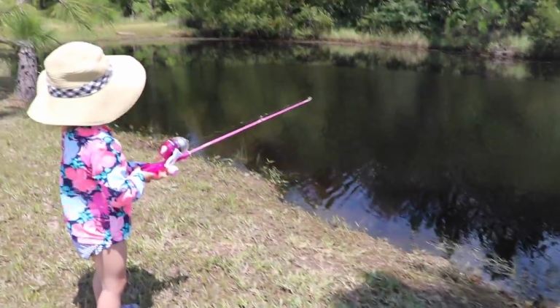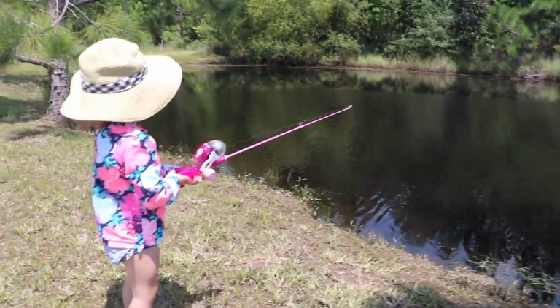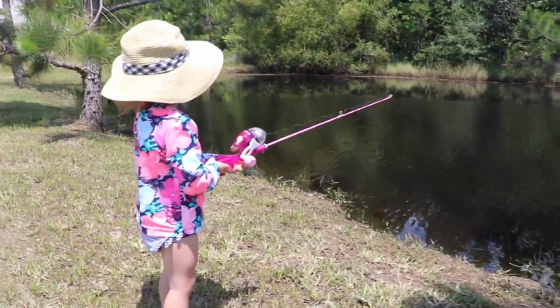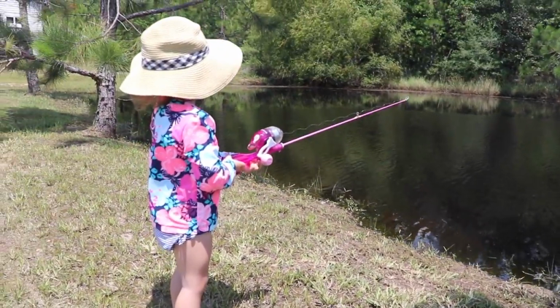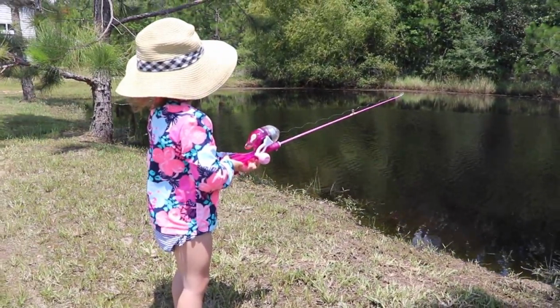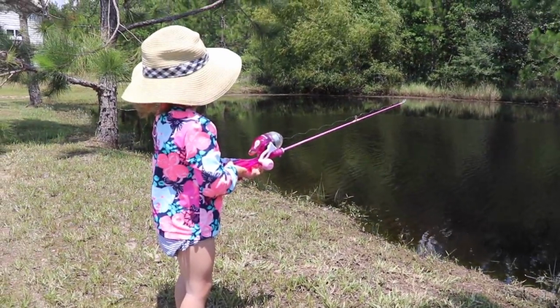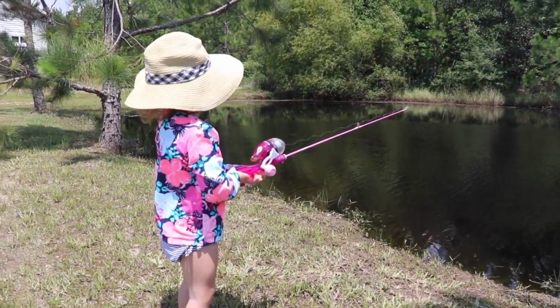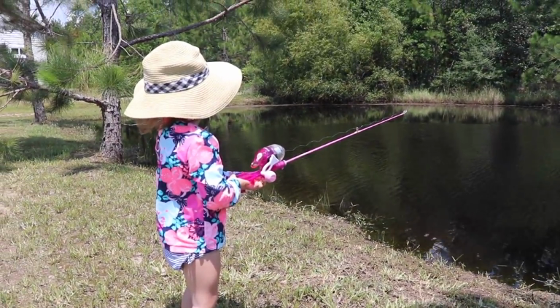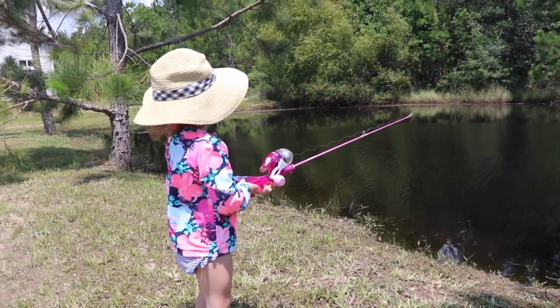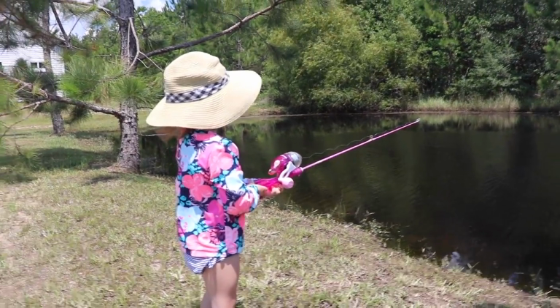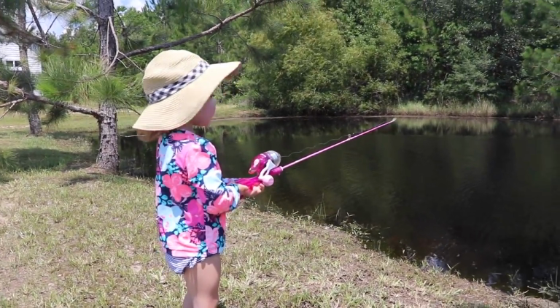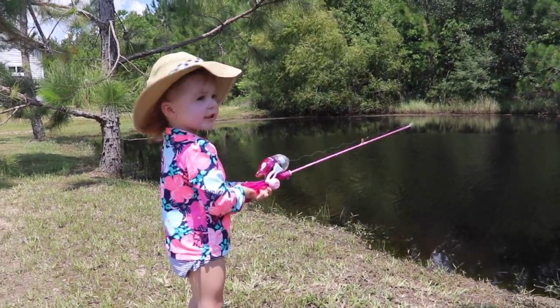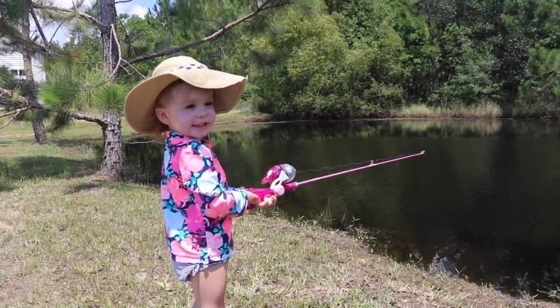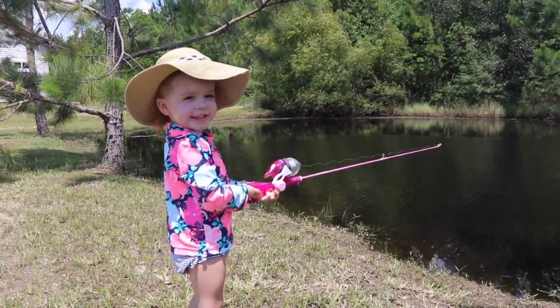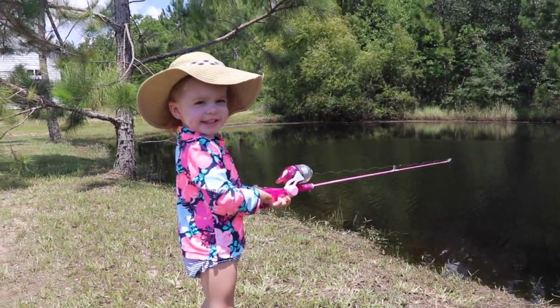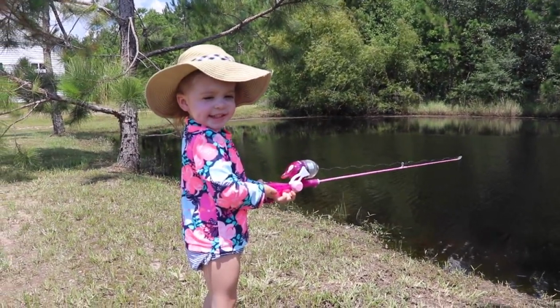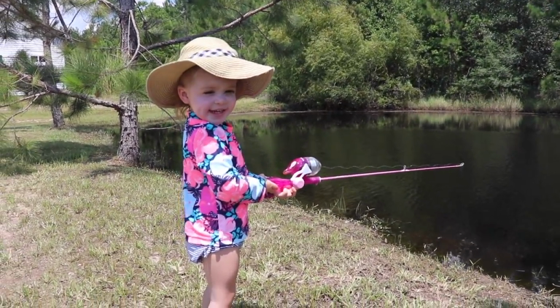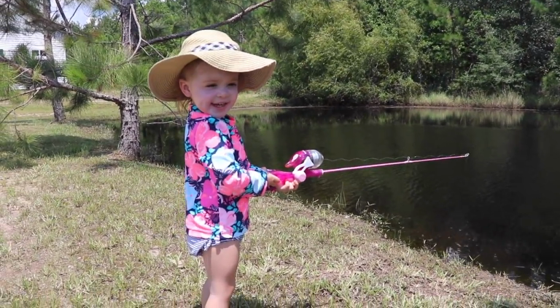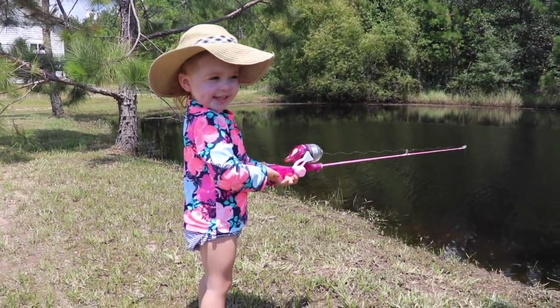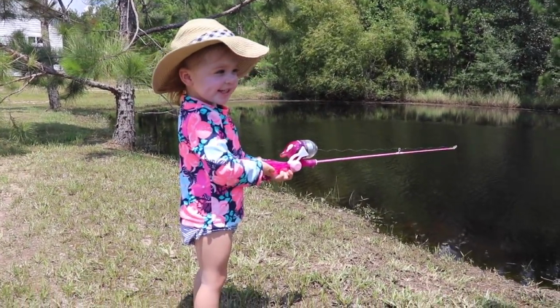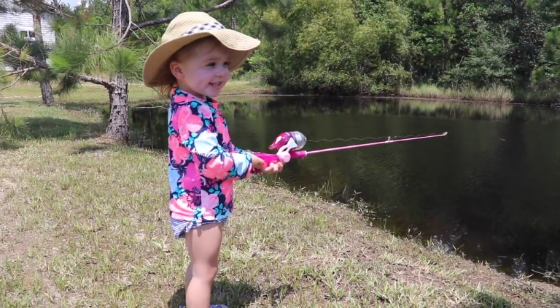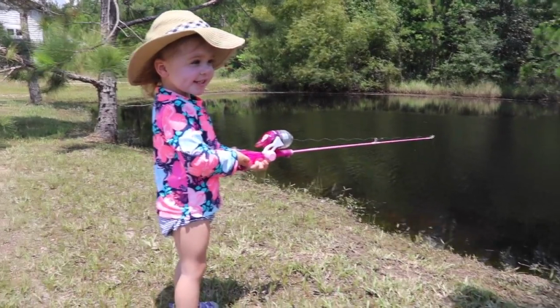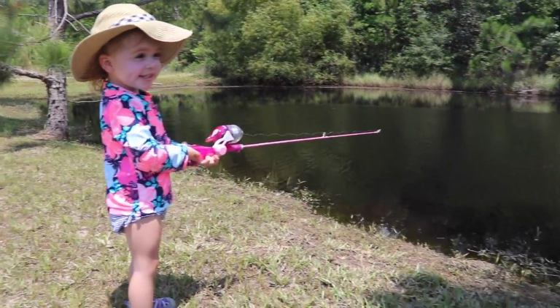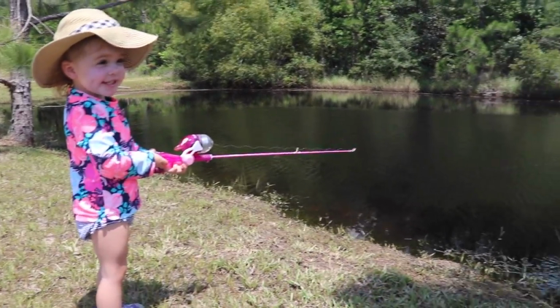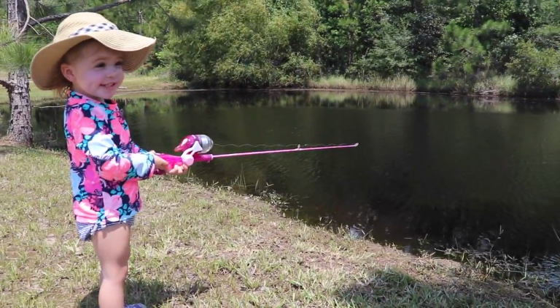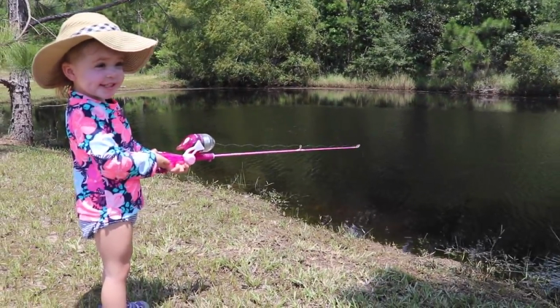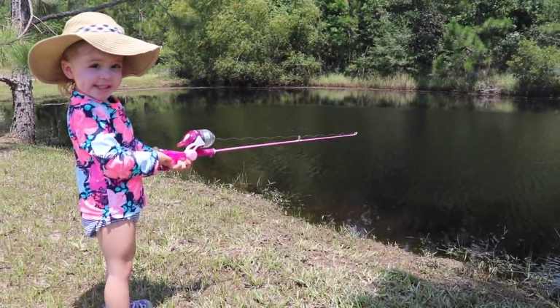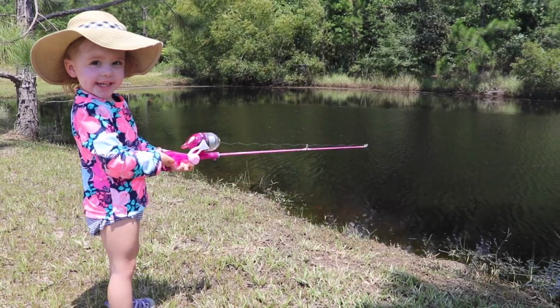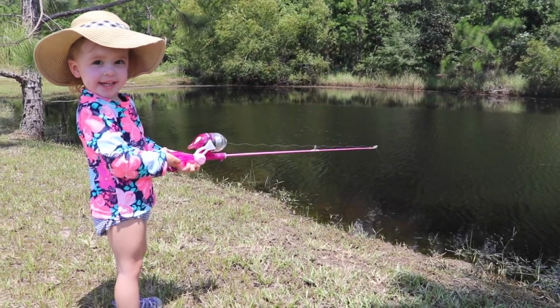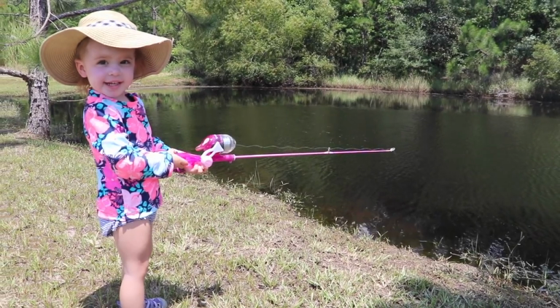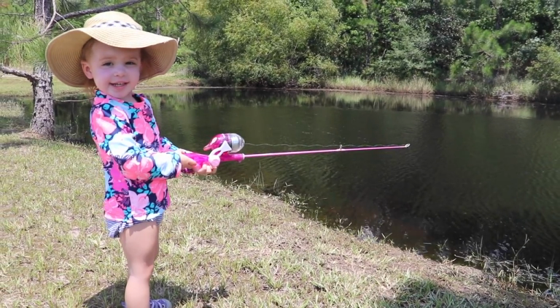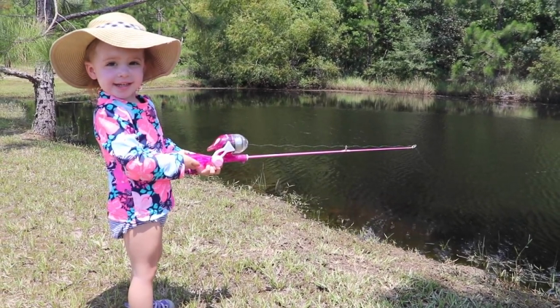I also want to say happy Father's Day to all you dads out there. Sarah and I spent our Father's Day weekend with our family and went out fishing — she actually caught a really big catfish, the biggest fish she's ever caught.